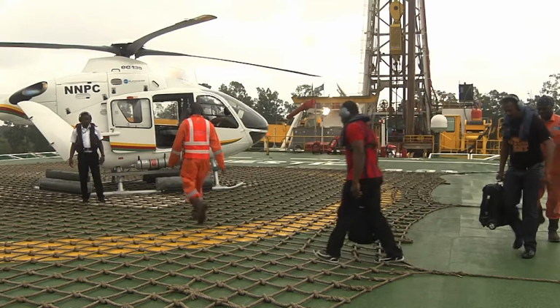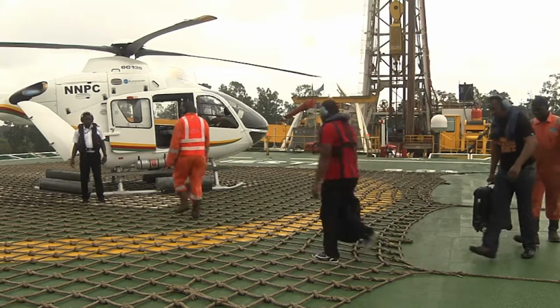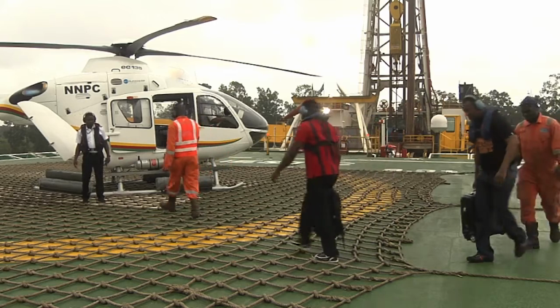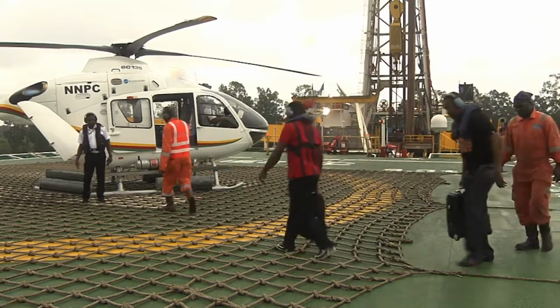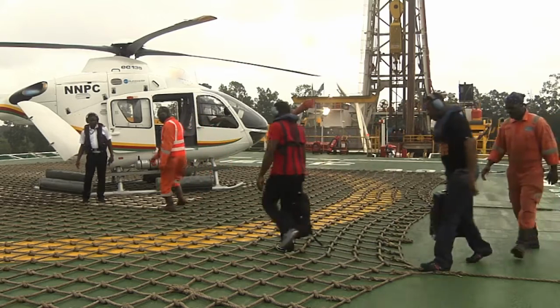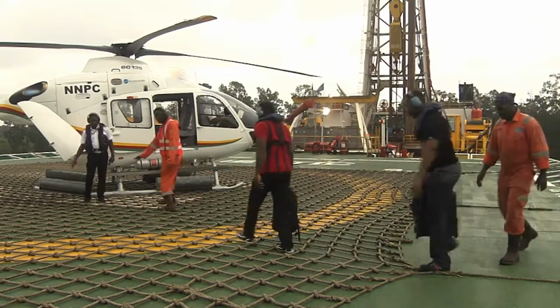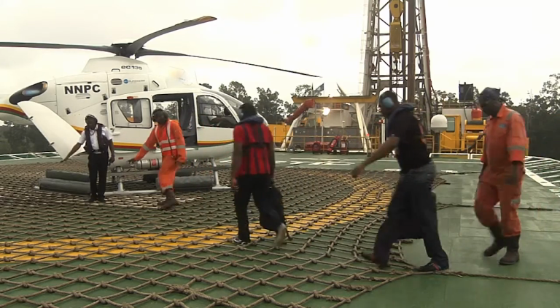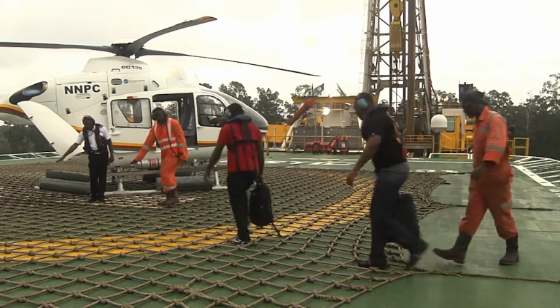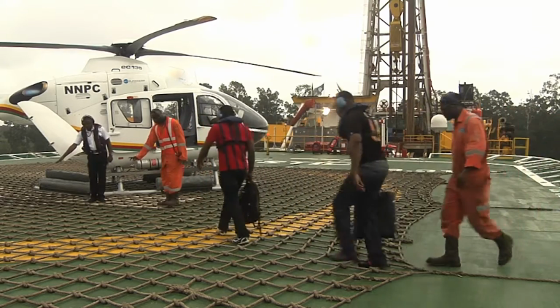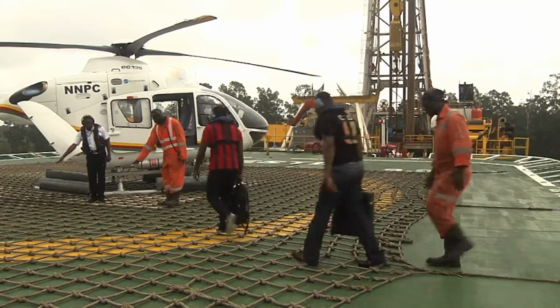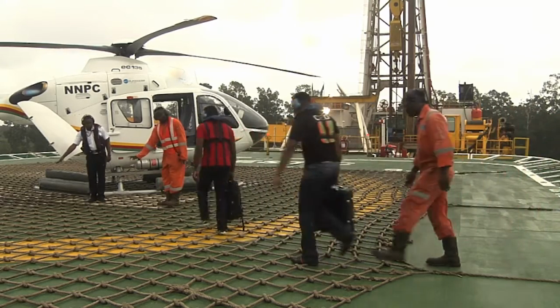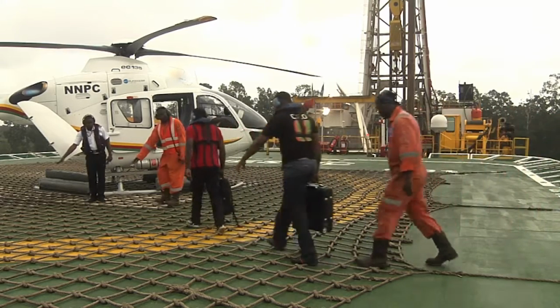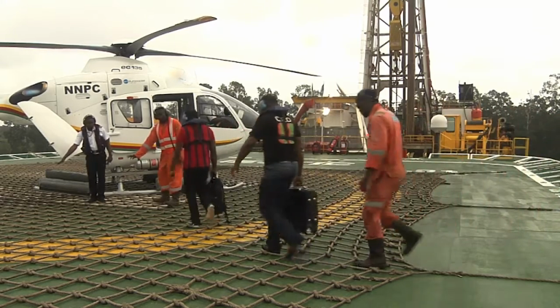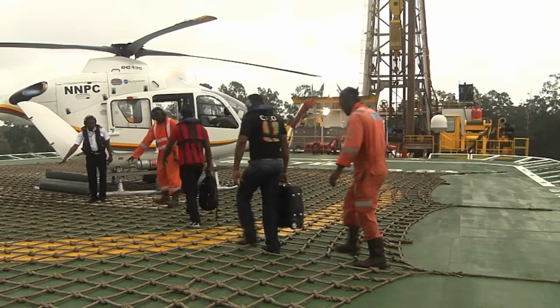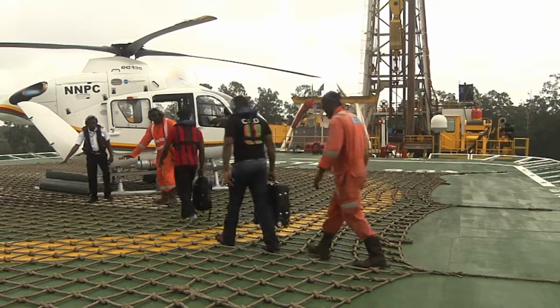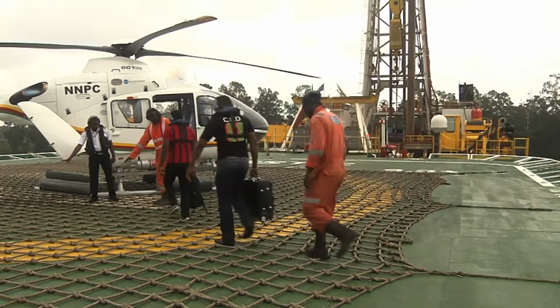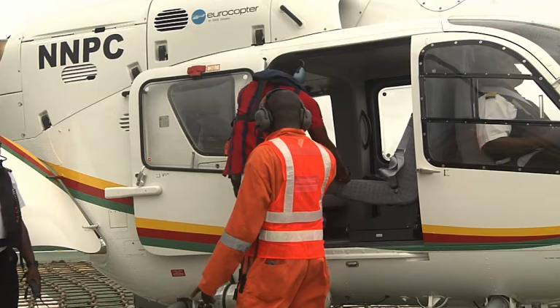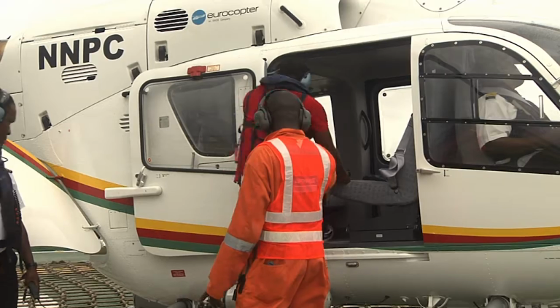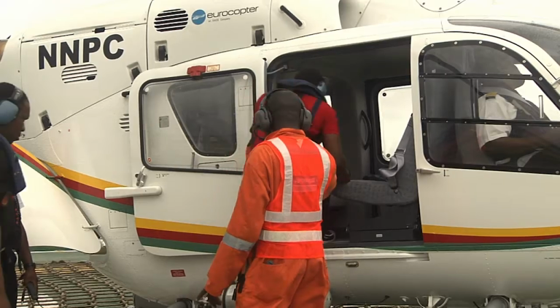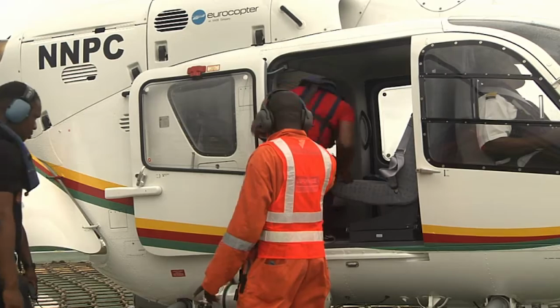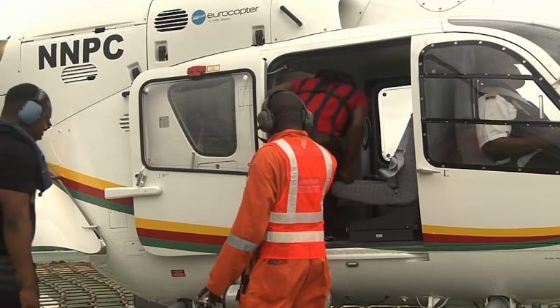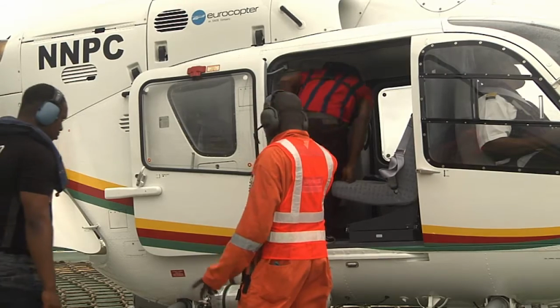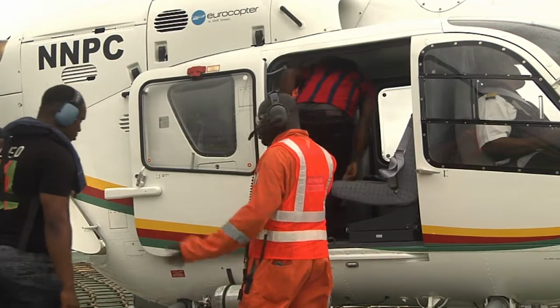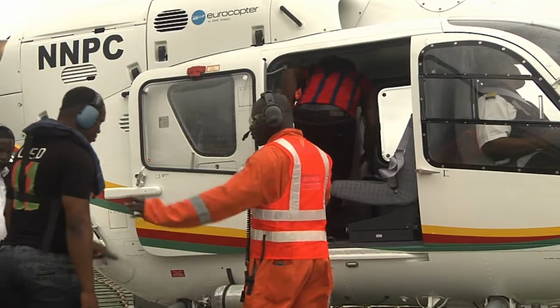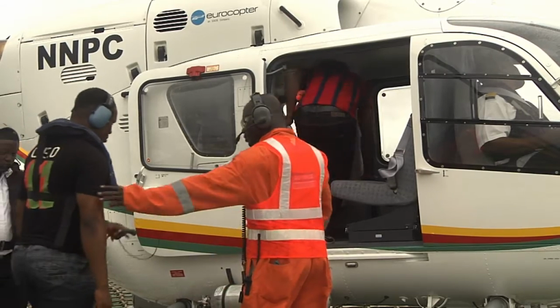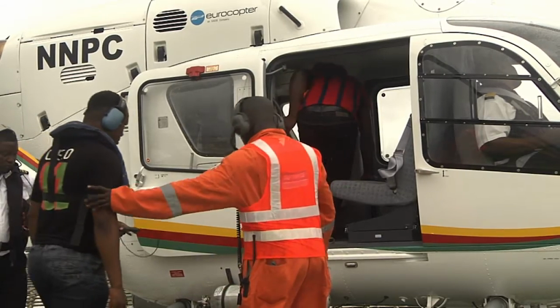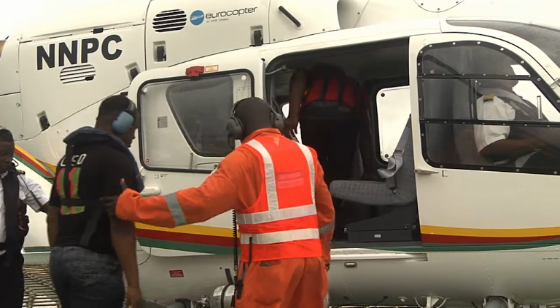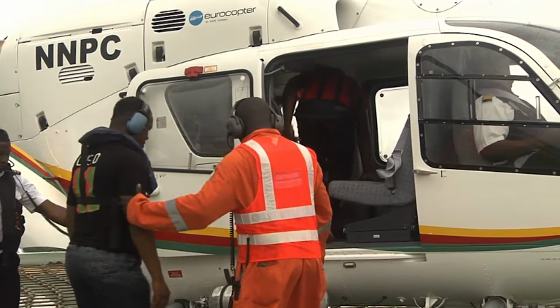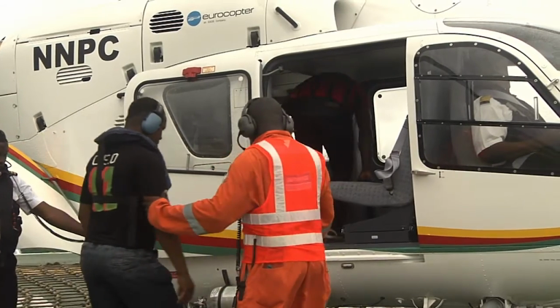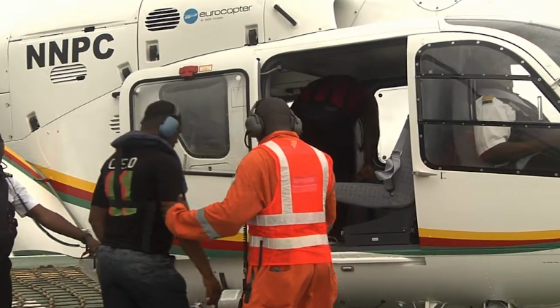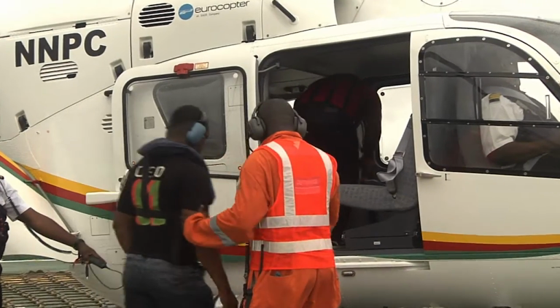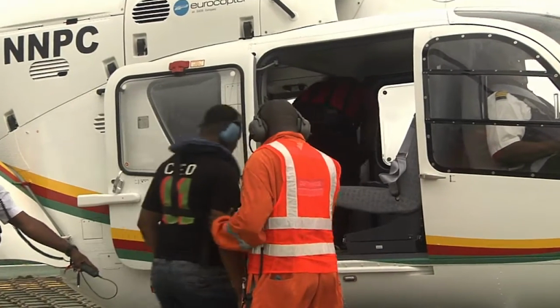This flight is operated by Aerocontractors. Thank you for your attention and have a pleasant flight.